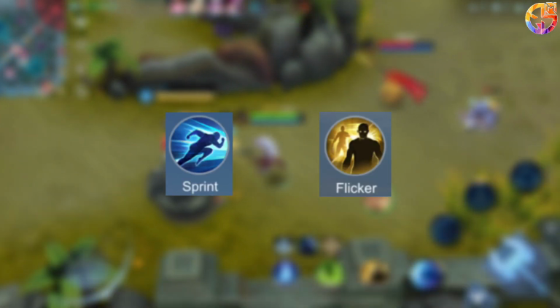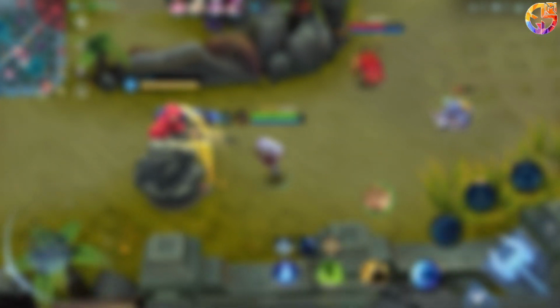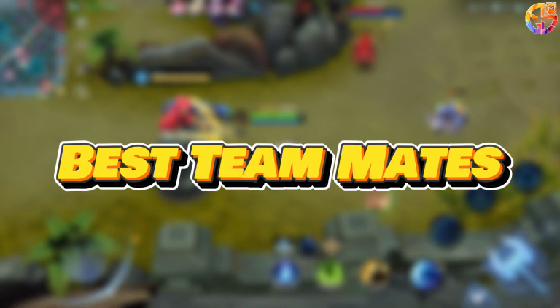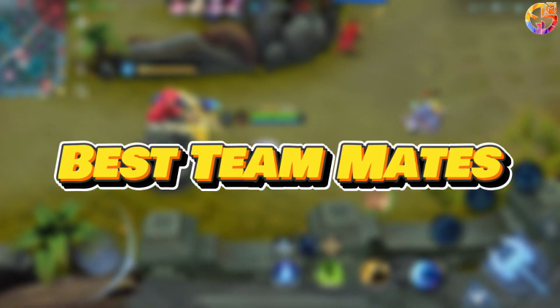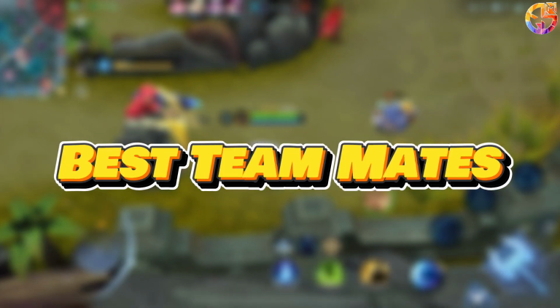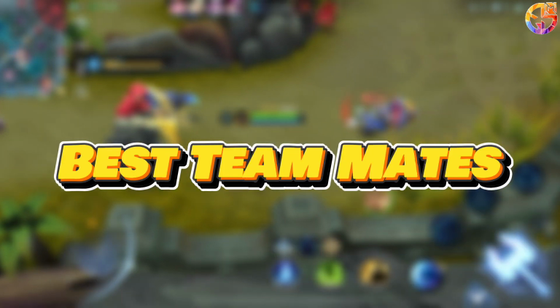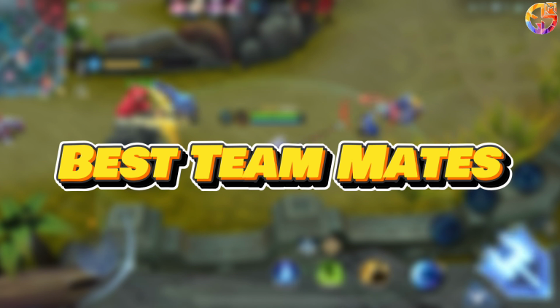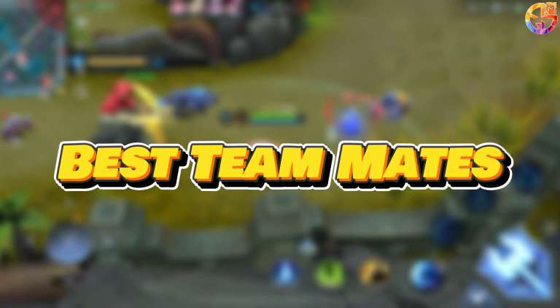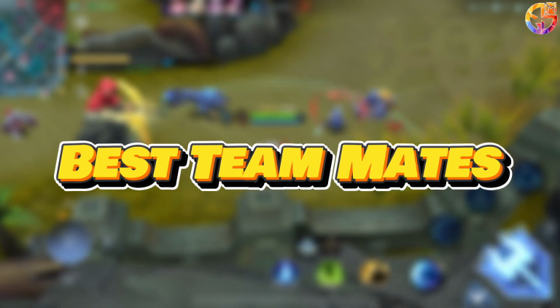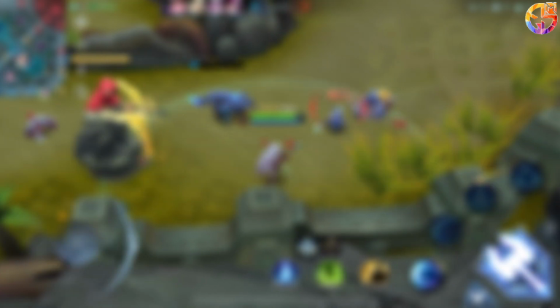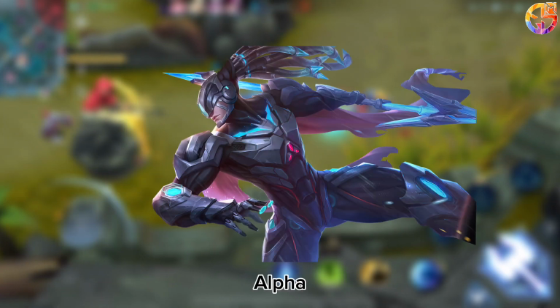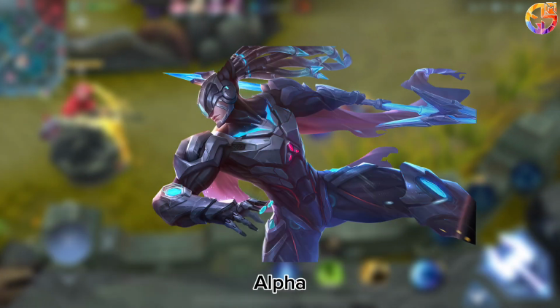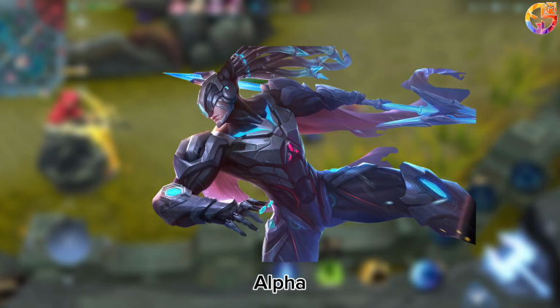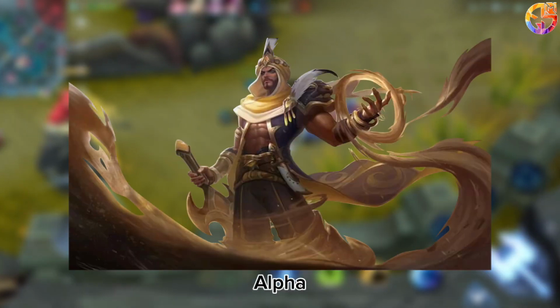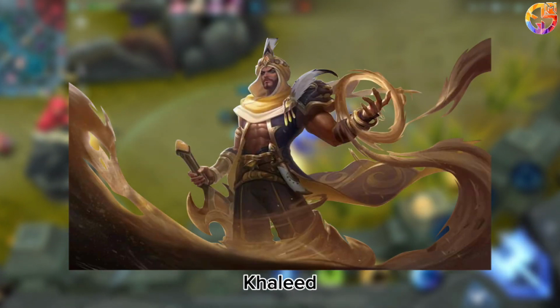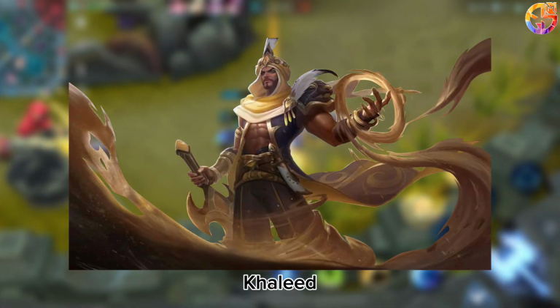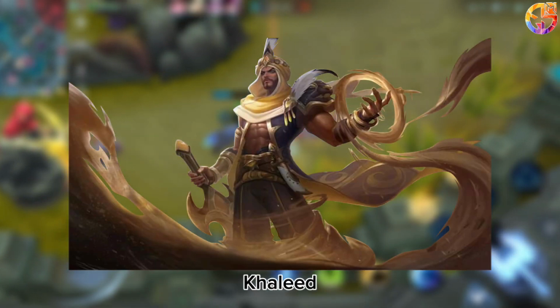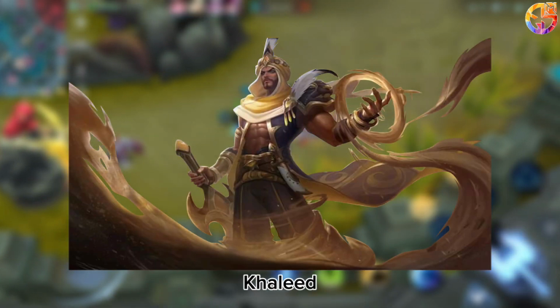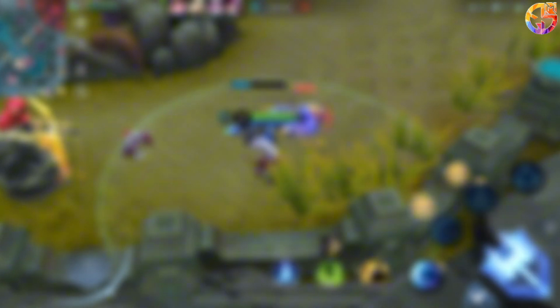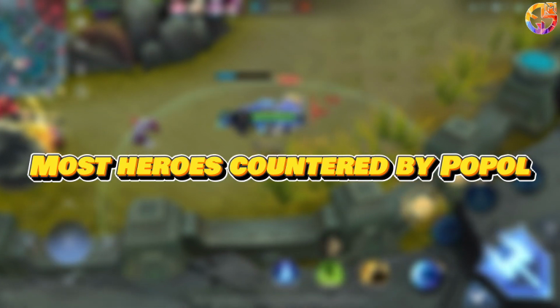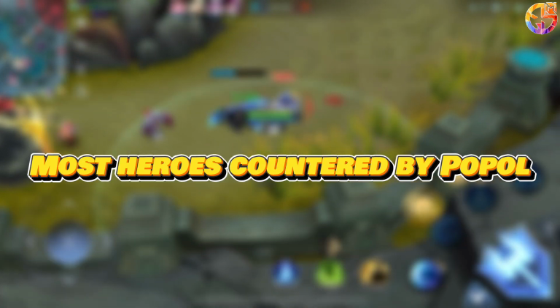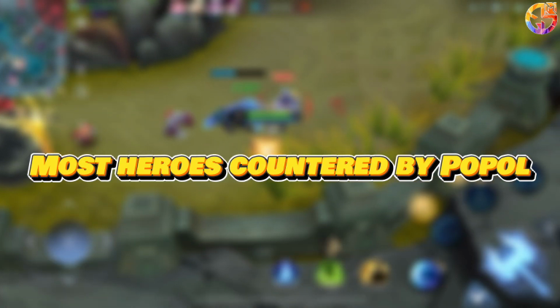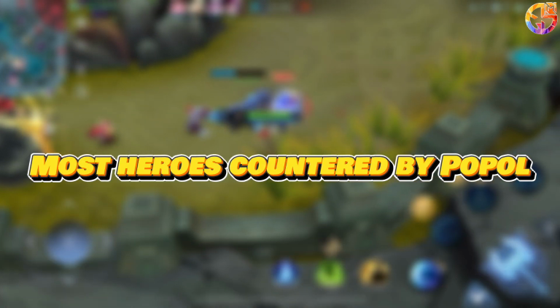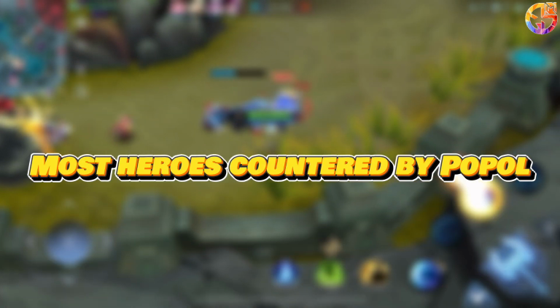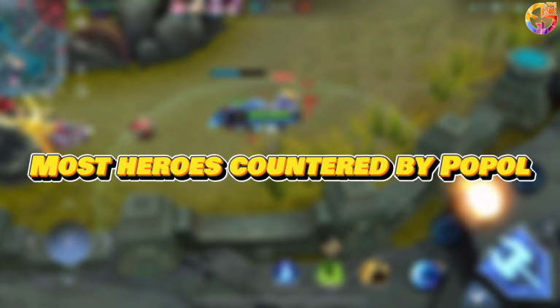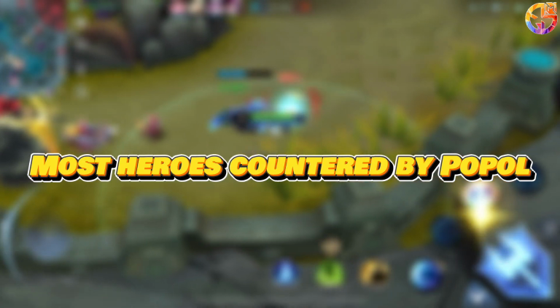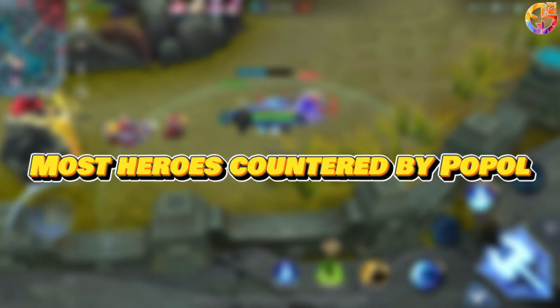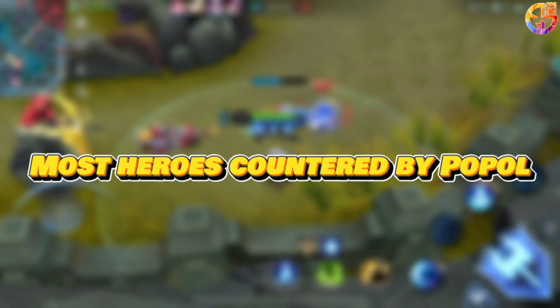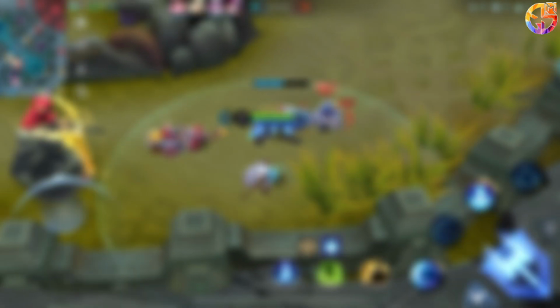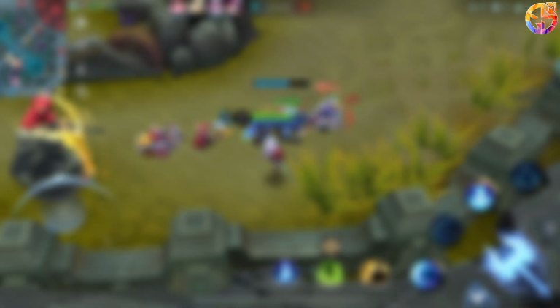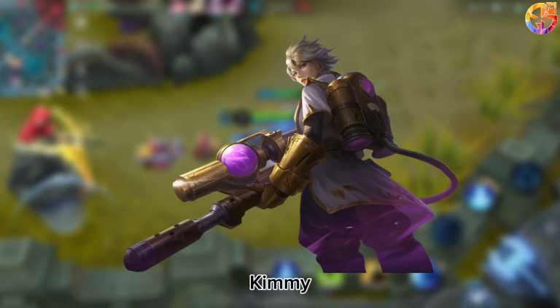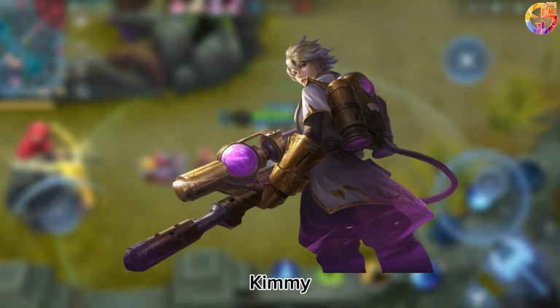Best teammates for Papal include Alpha and Khalid. Heroes most countered by Papal include Kimmy and Esmeralda.